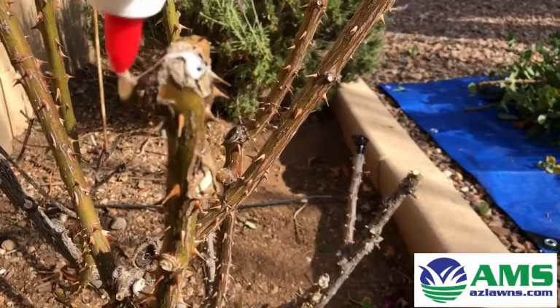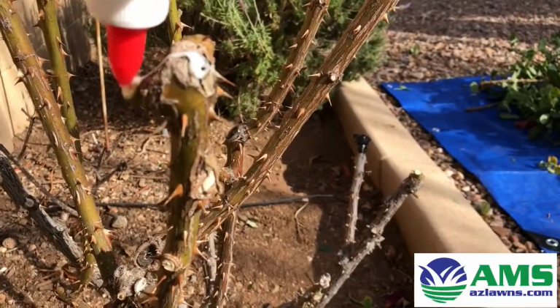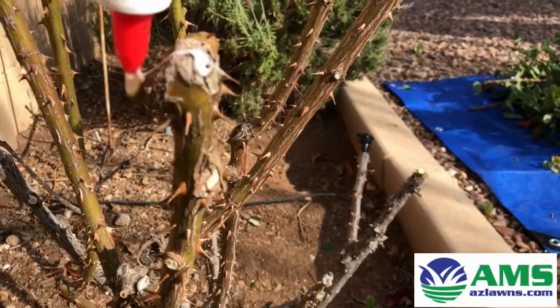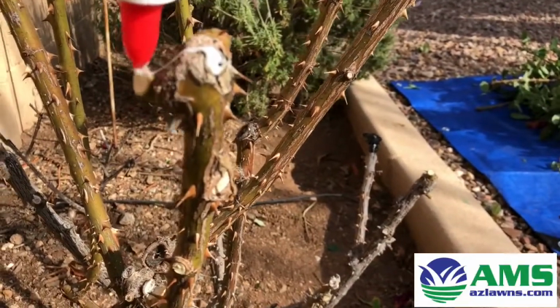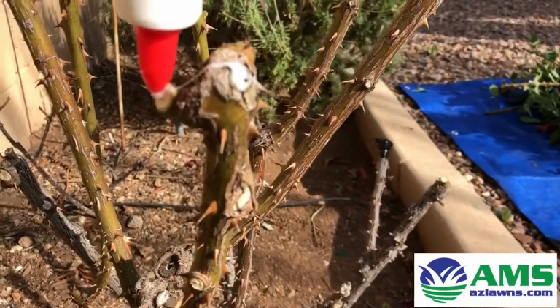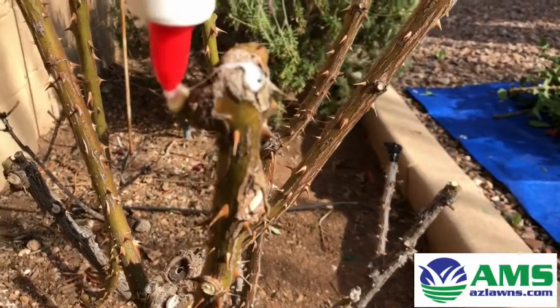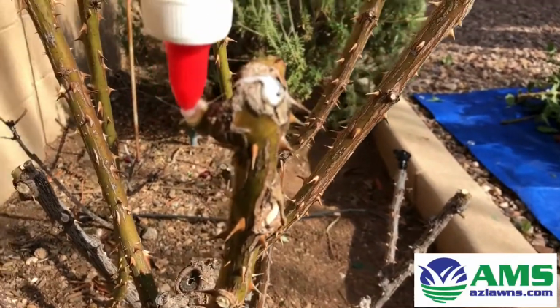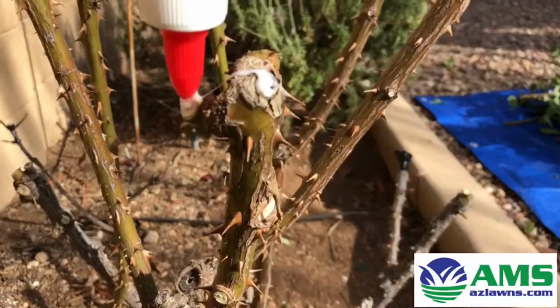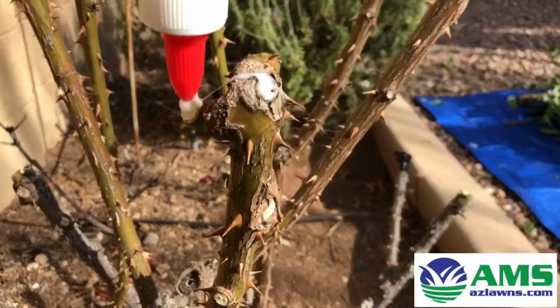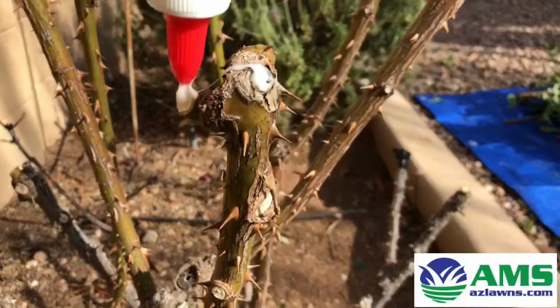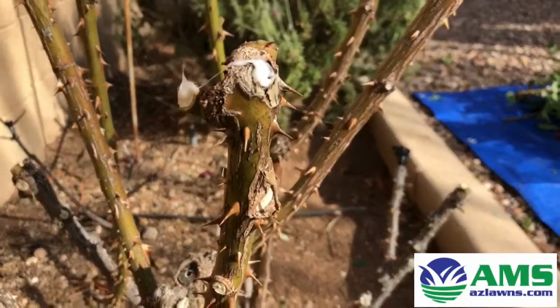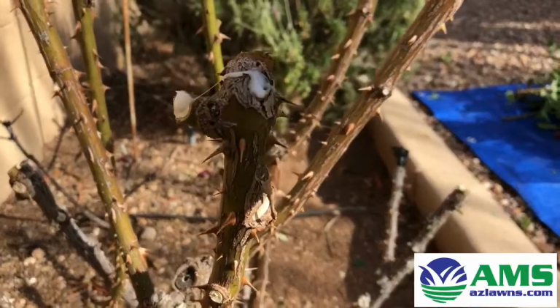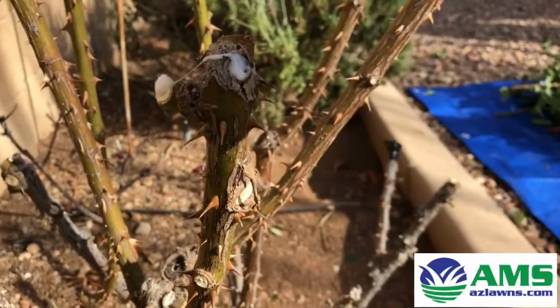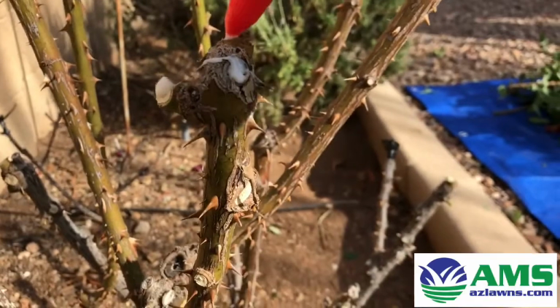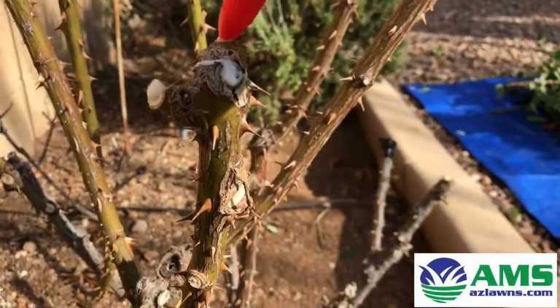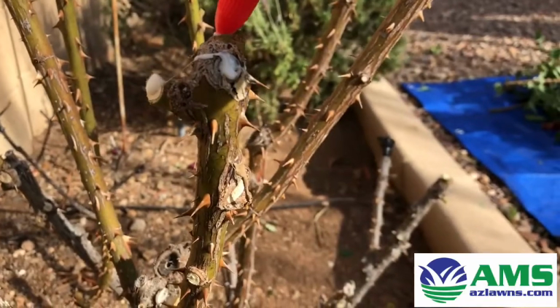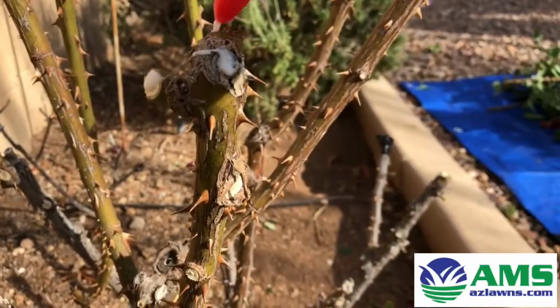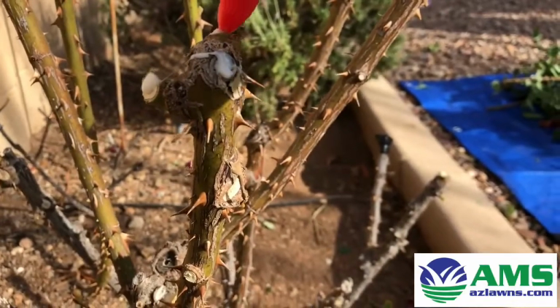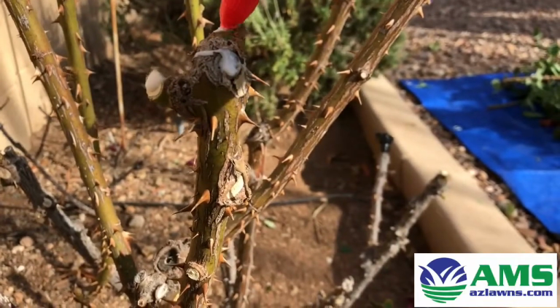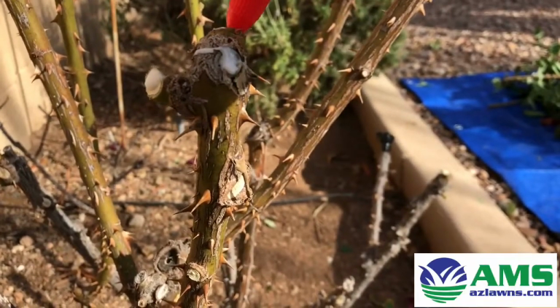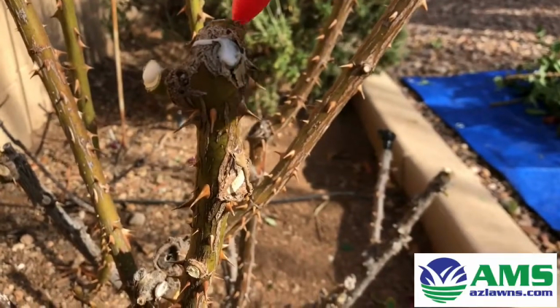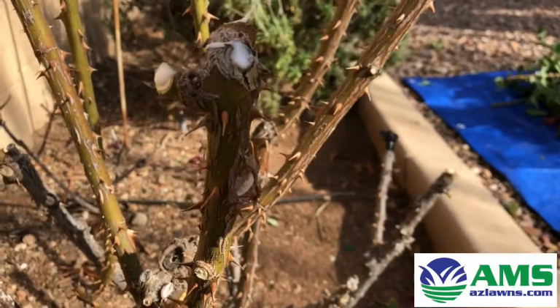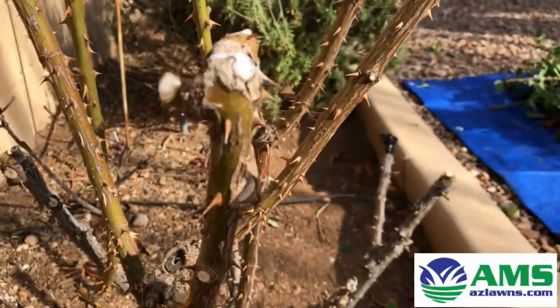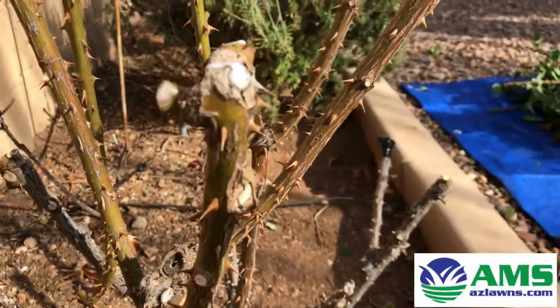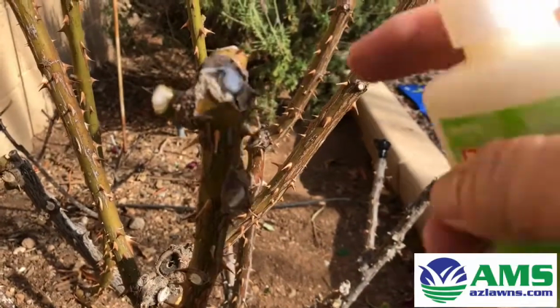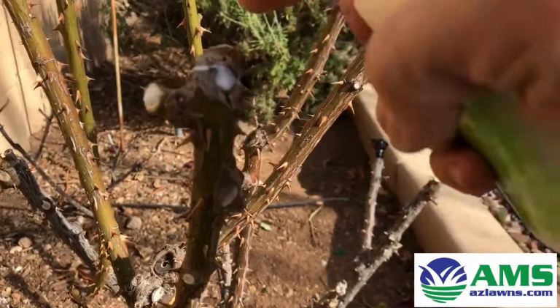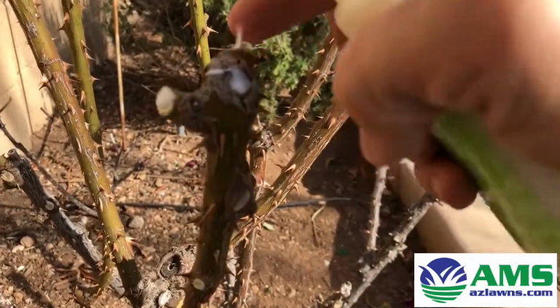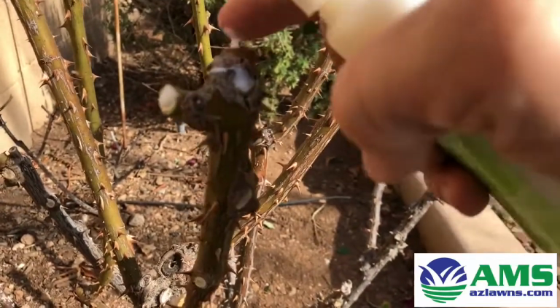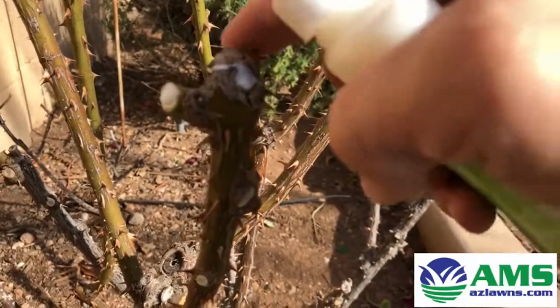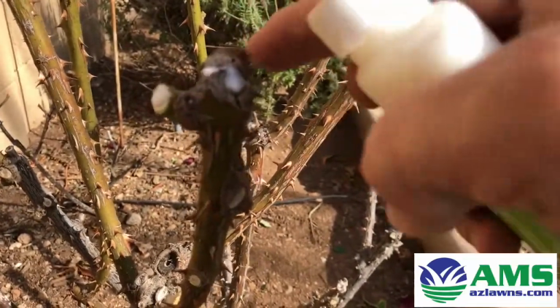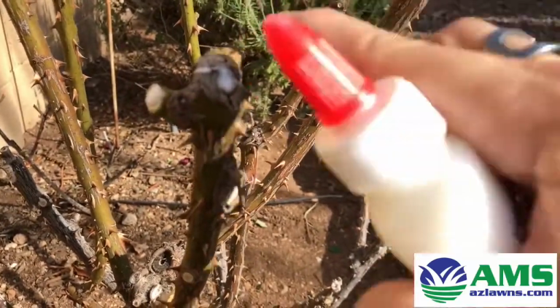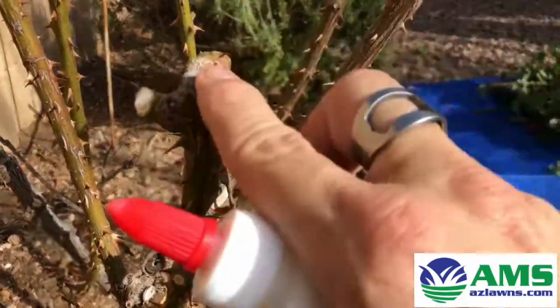Just all the spots, you want to dab them with glue. You can touch it up here to make sure it covers it nicely.